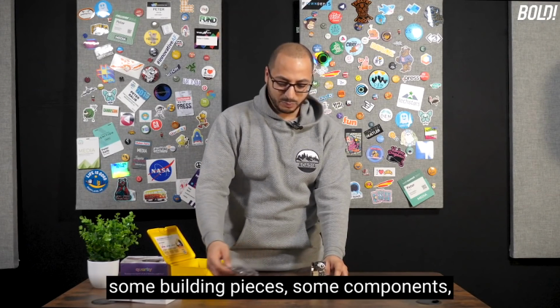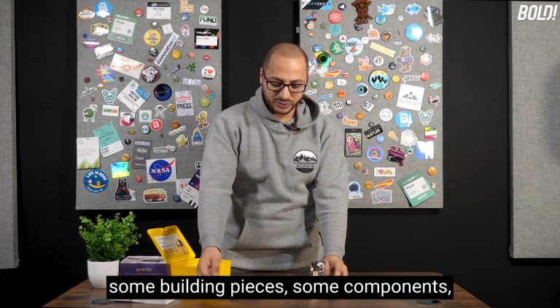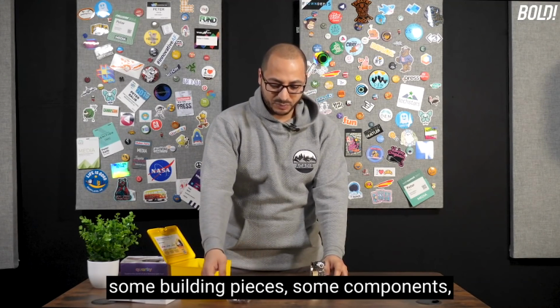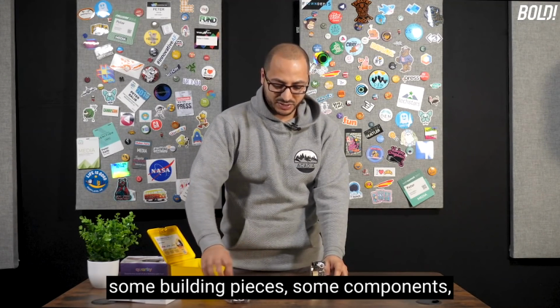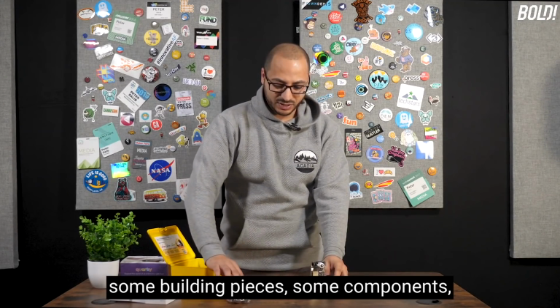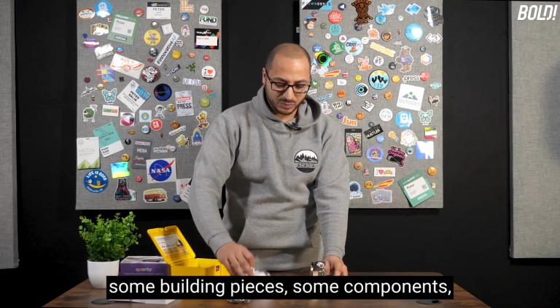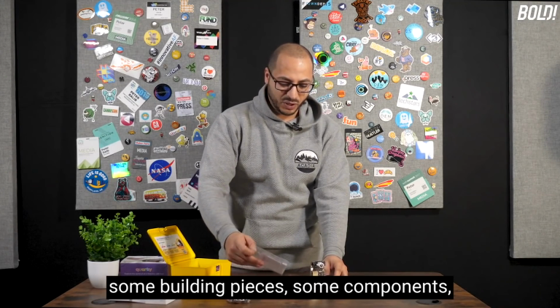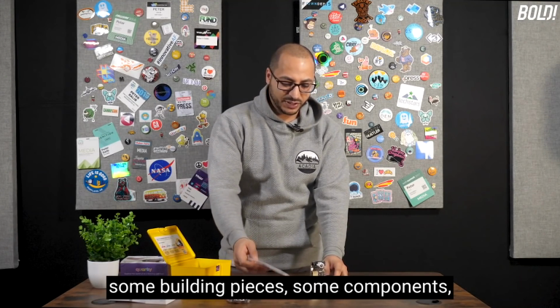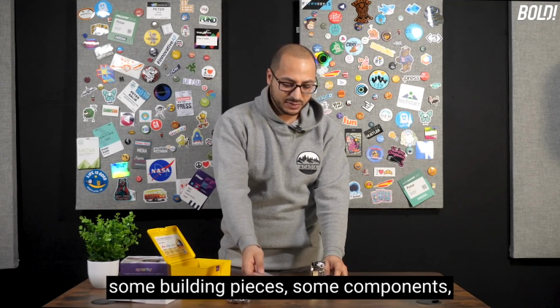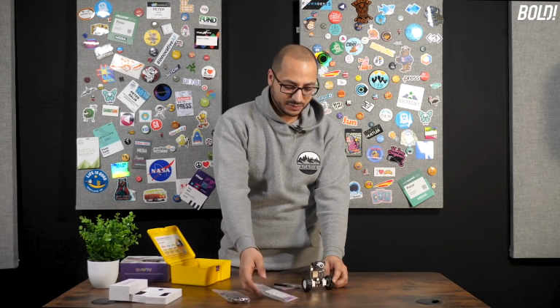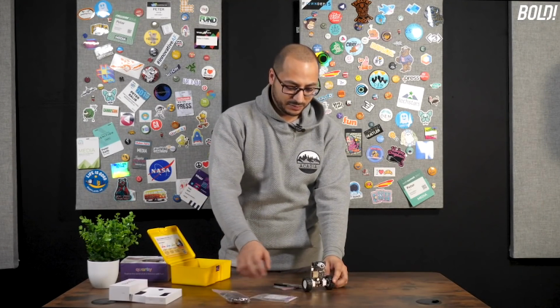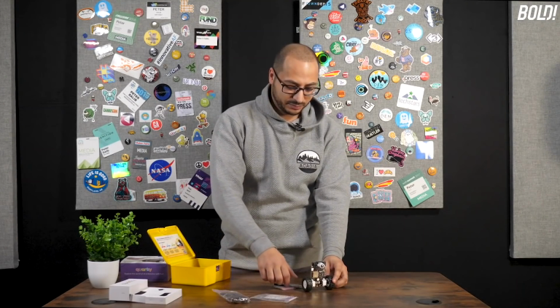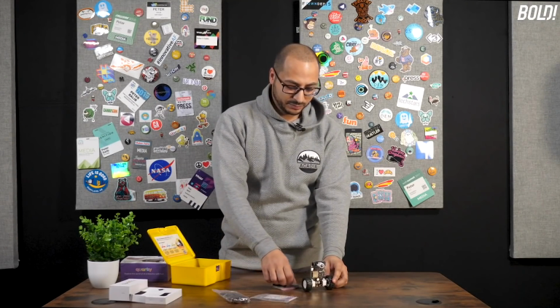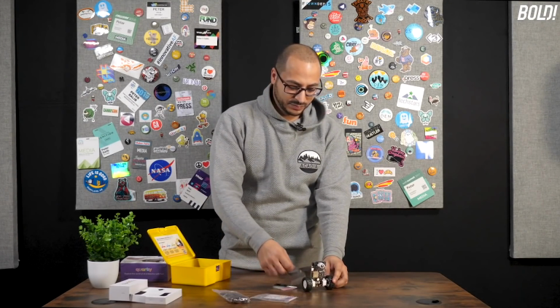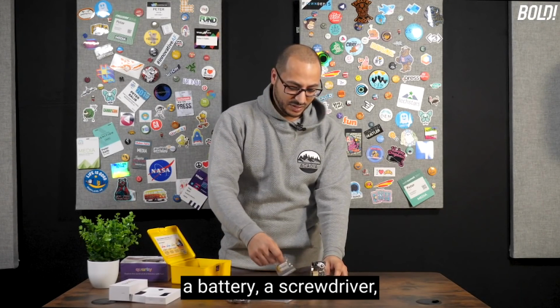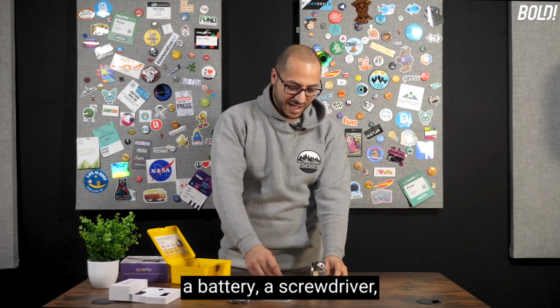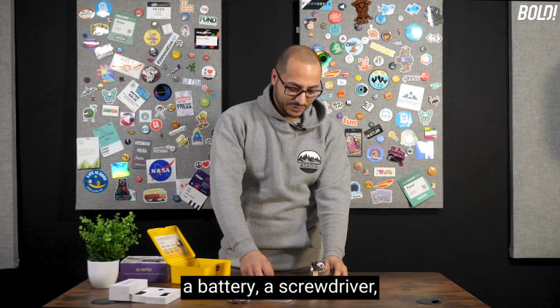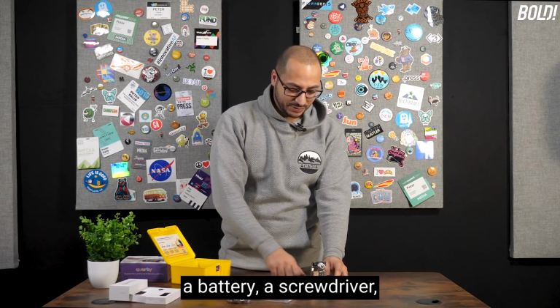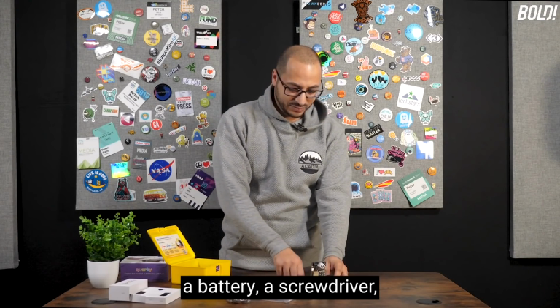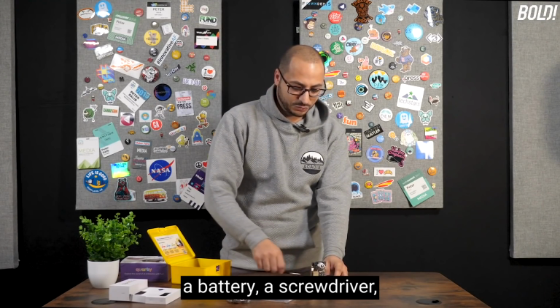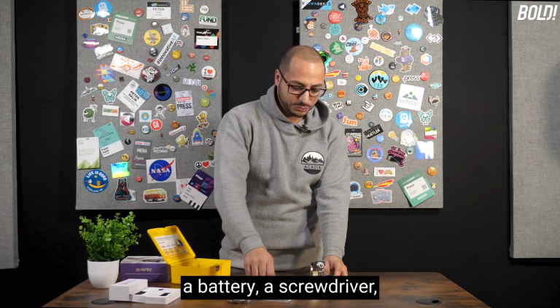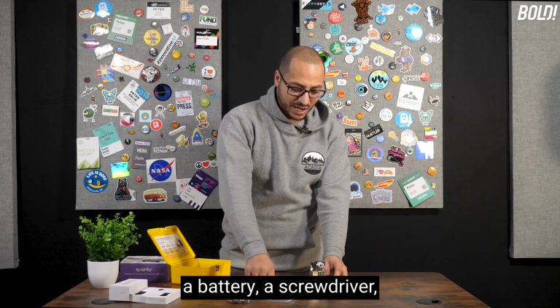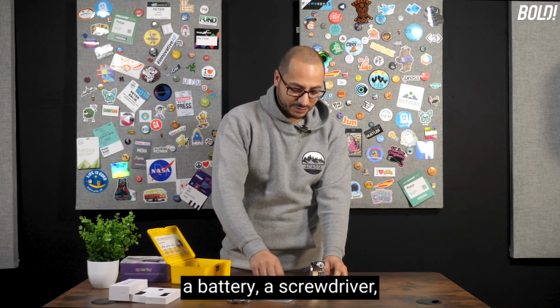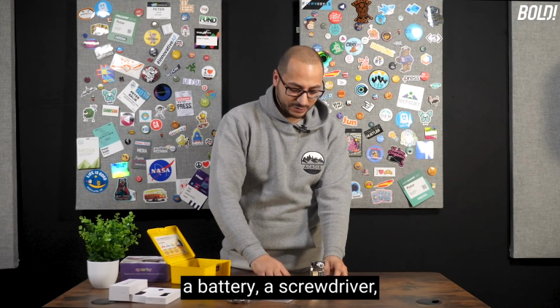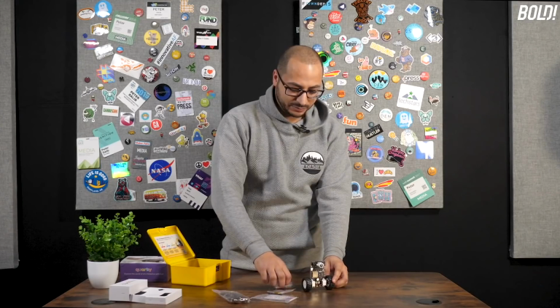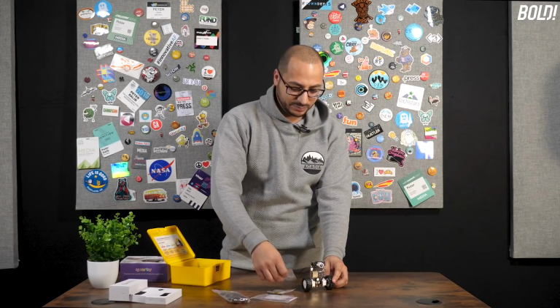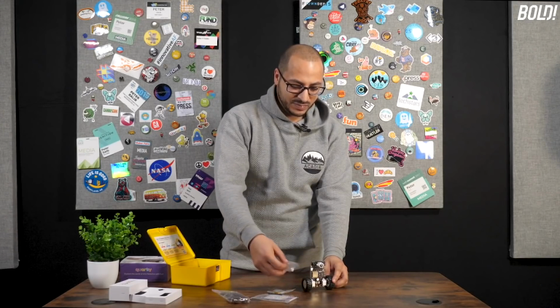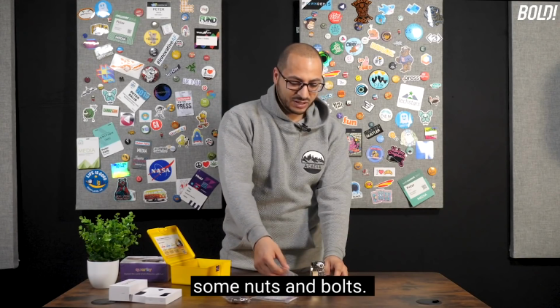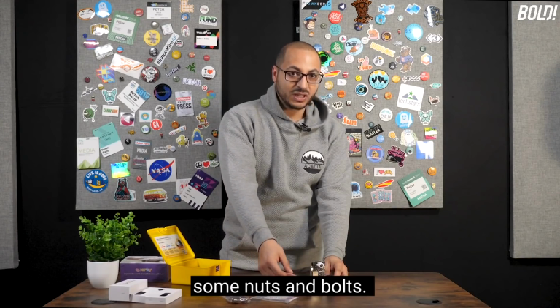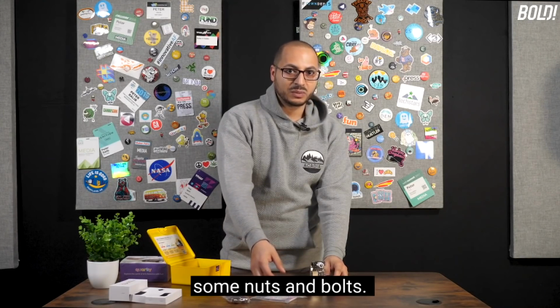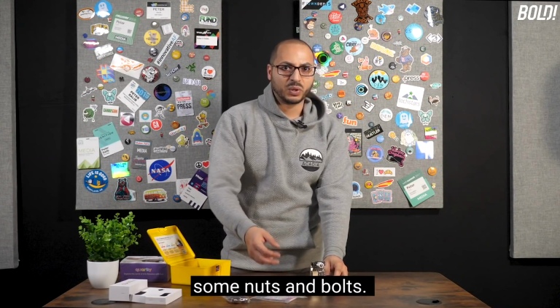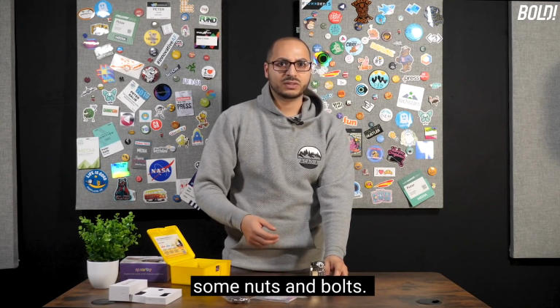You get some building pieces, some components, a battery, a screwdriver, and some nuts and bolts.